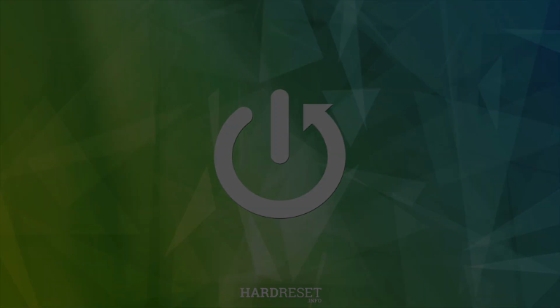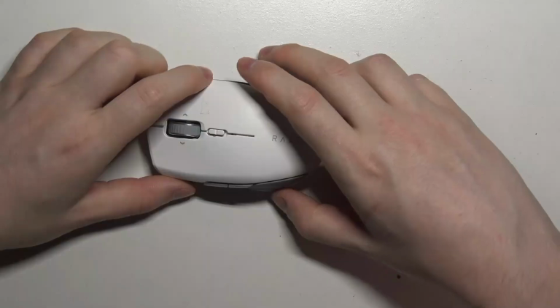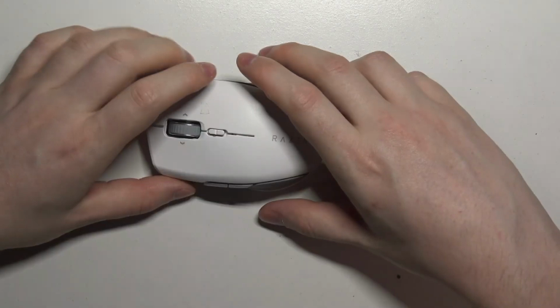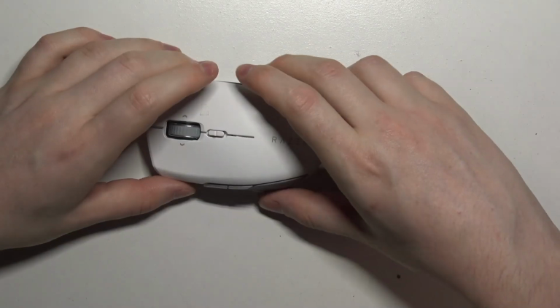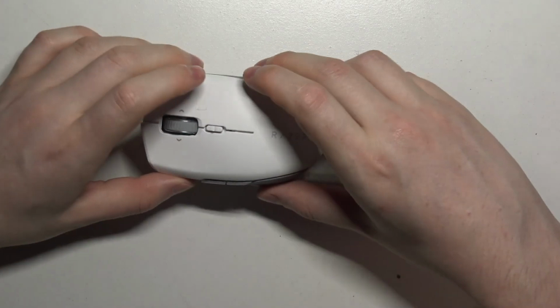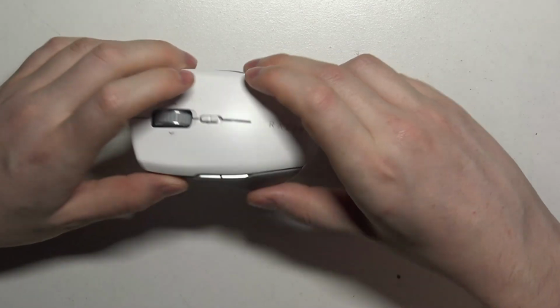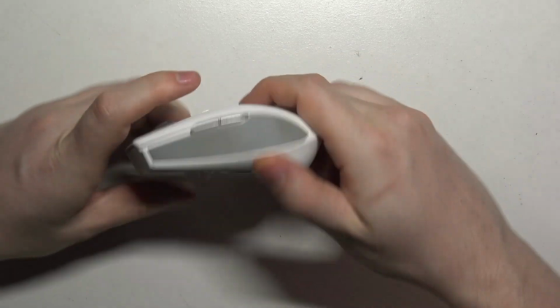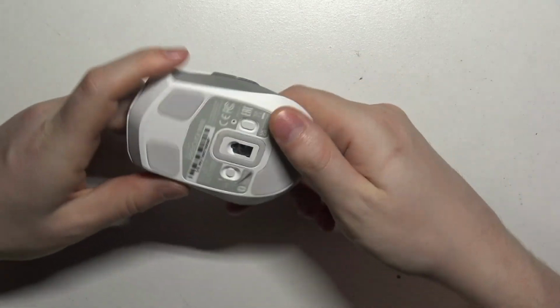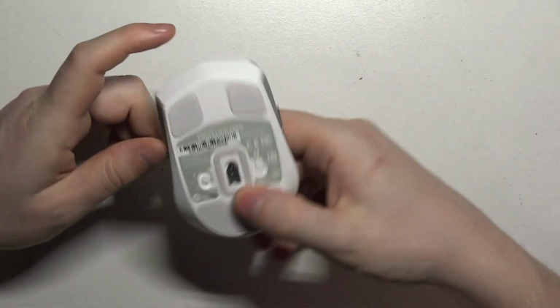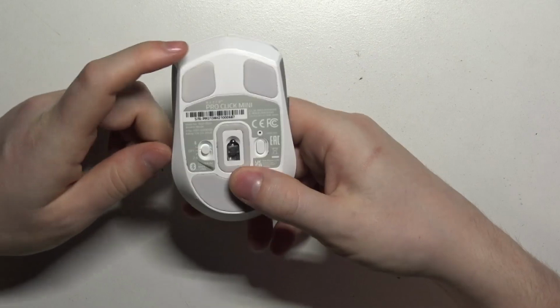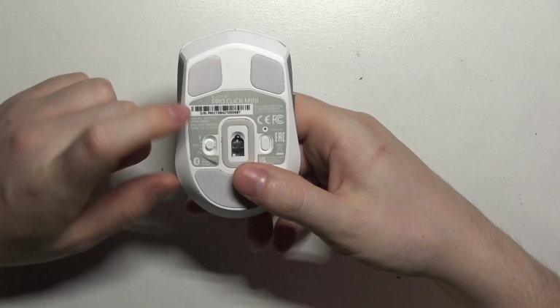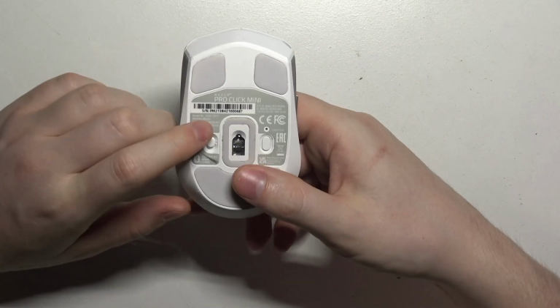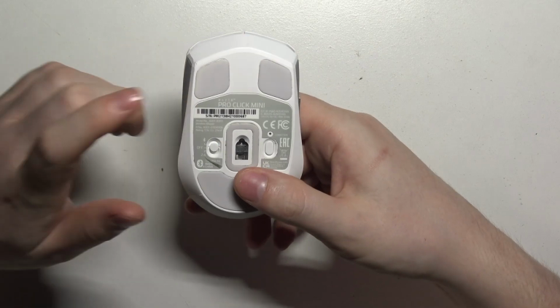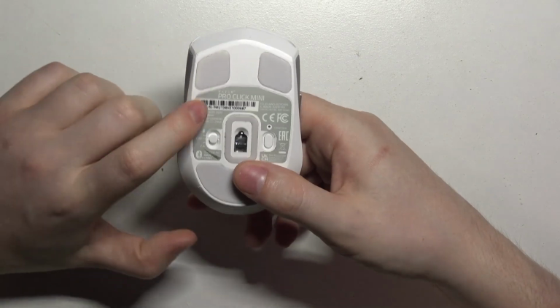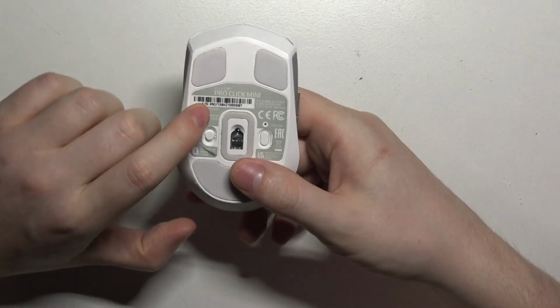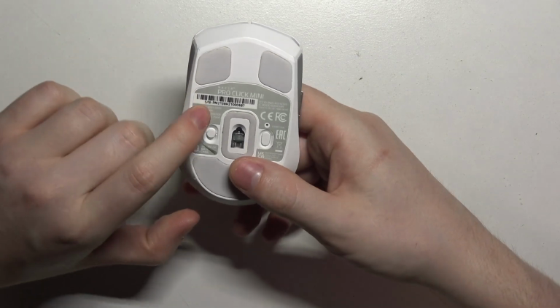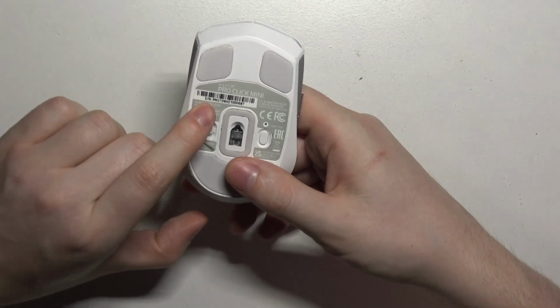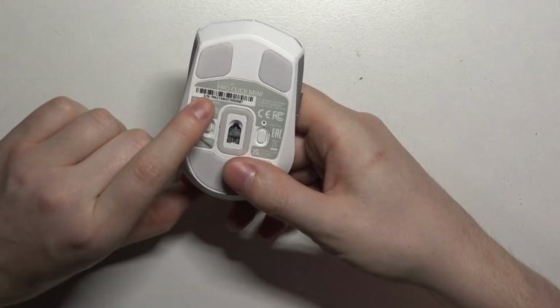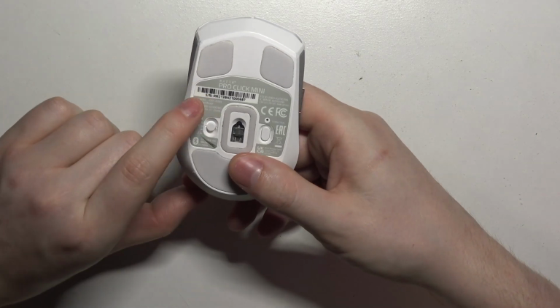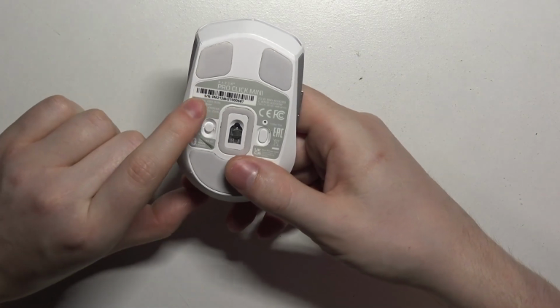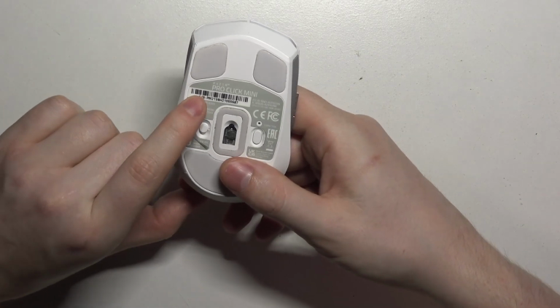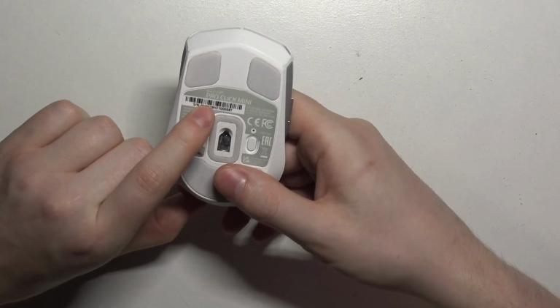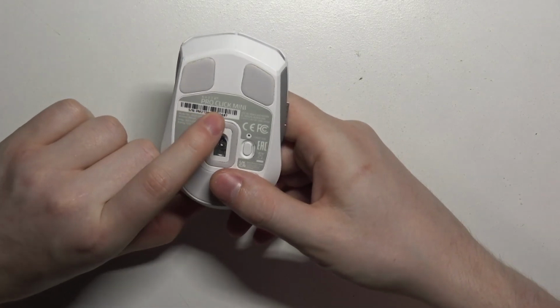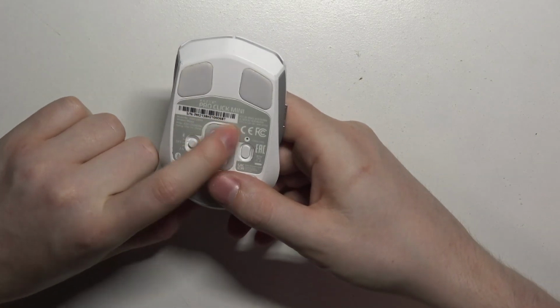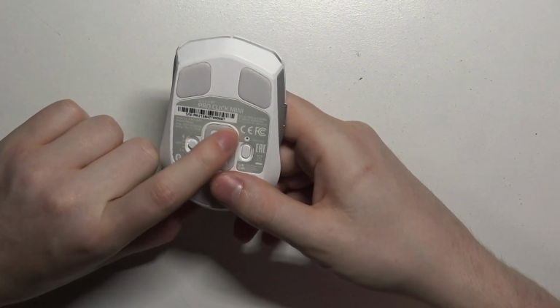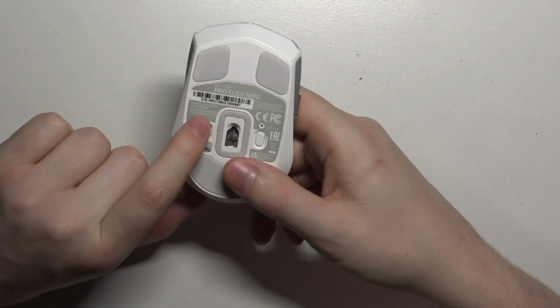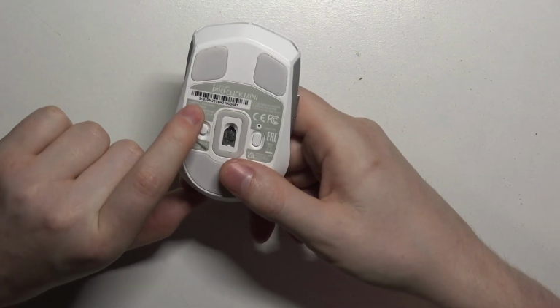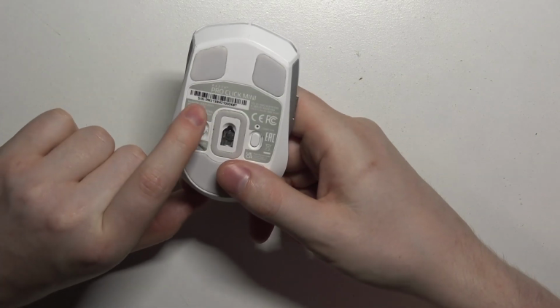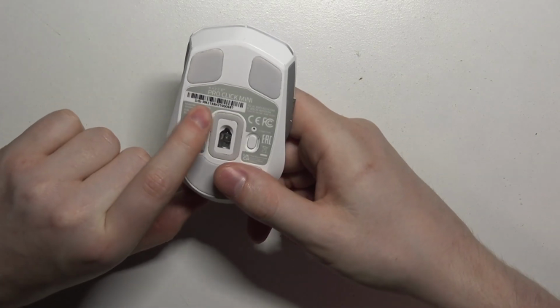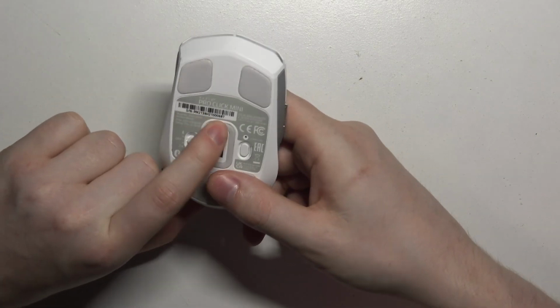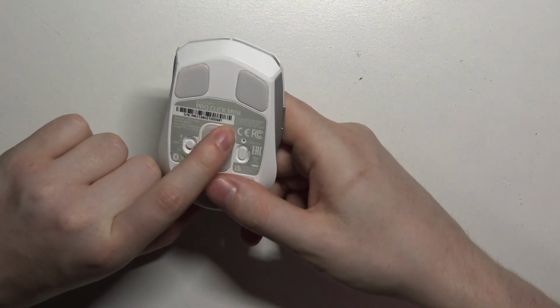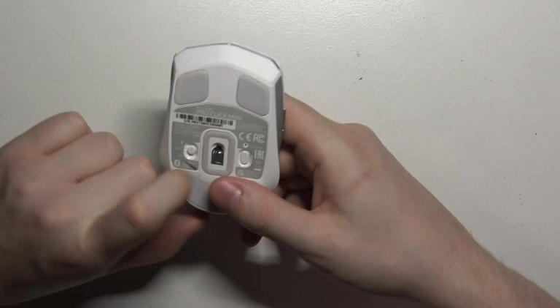To do this, first we'll need to flip our mouse upside down, and right here there should be a sticker with your serial number.